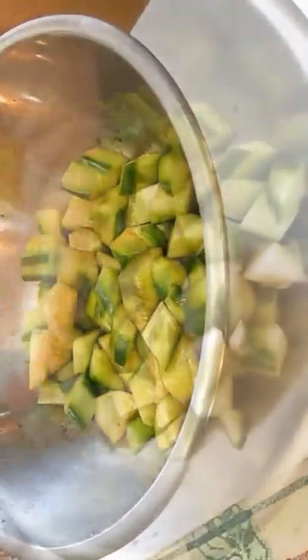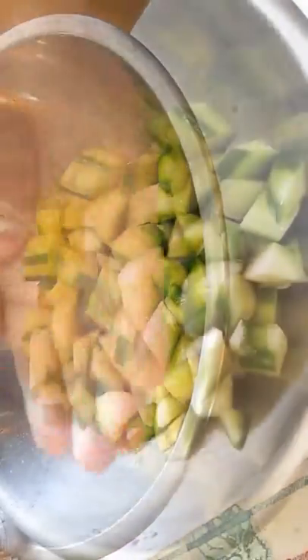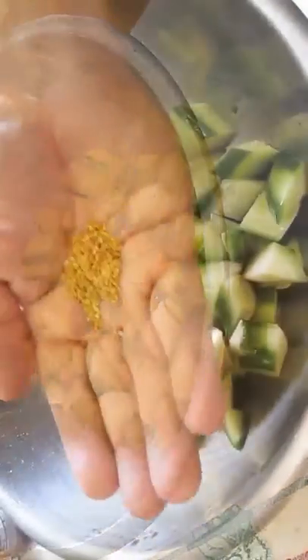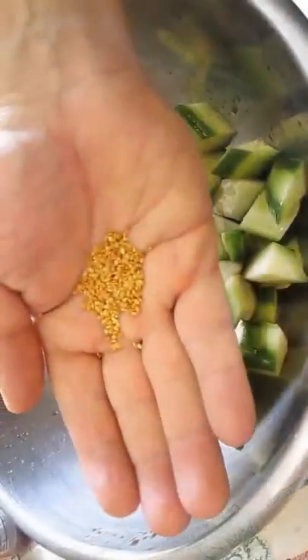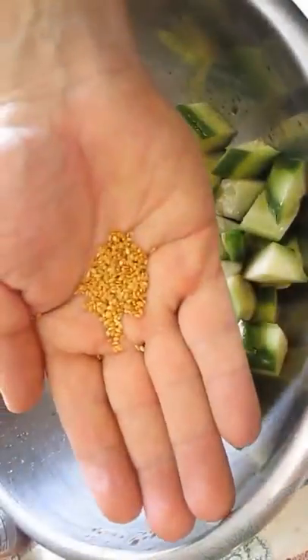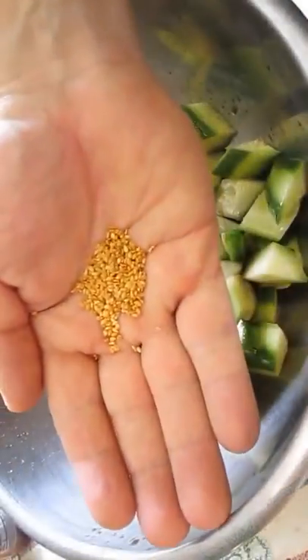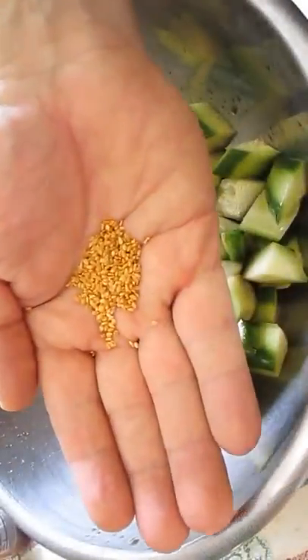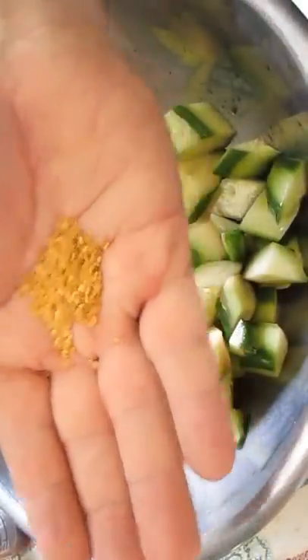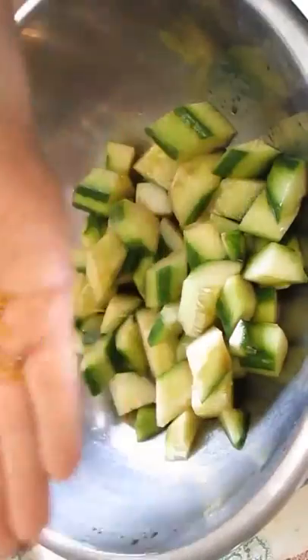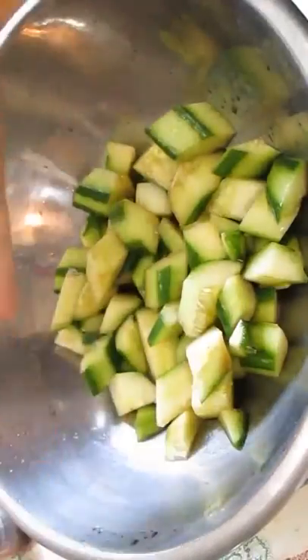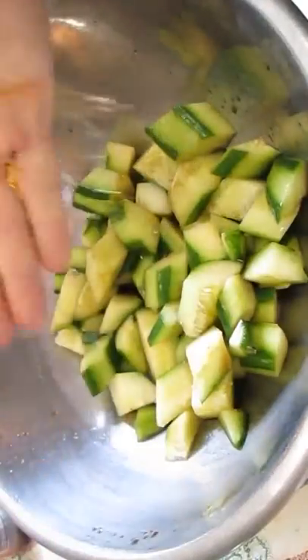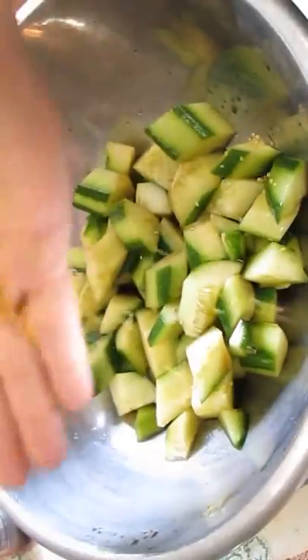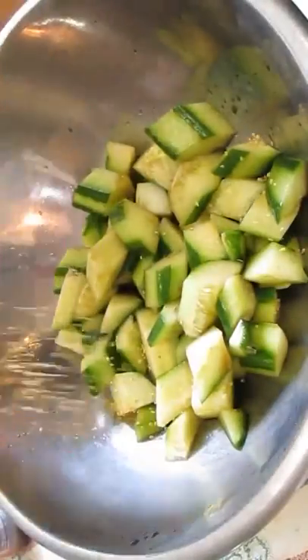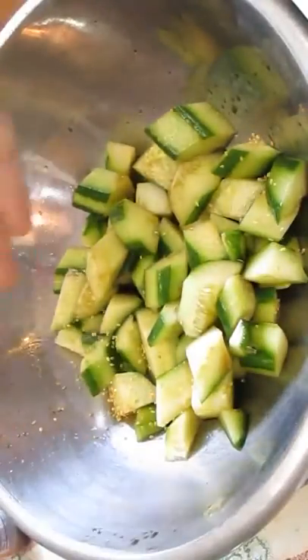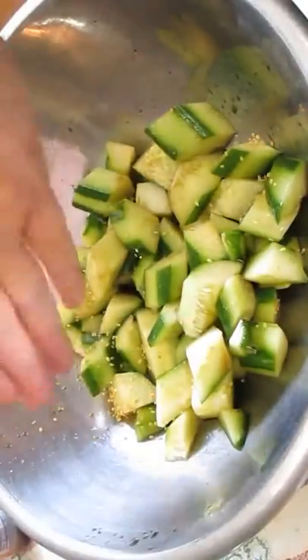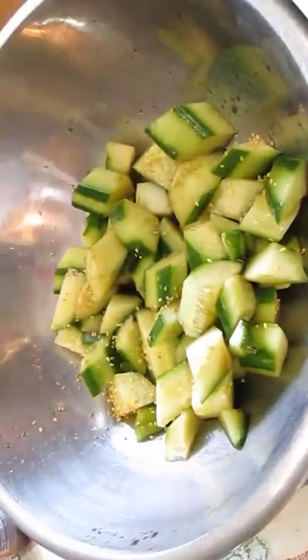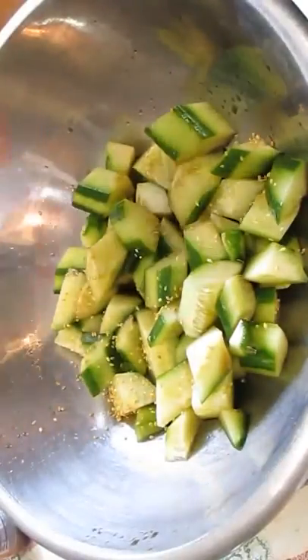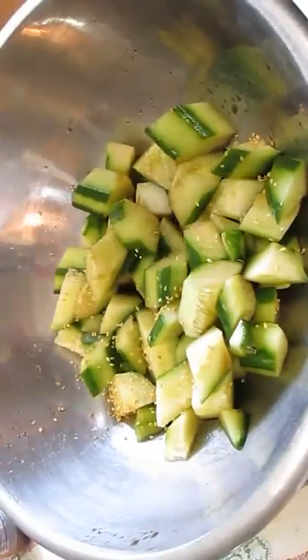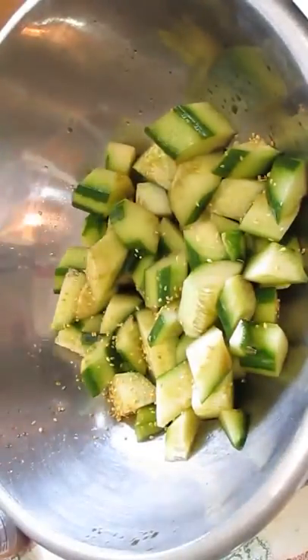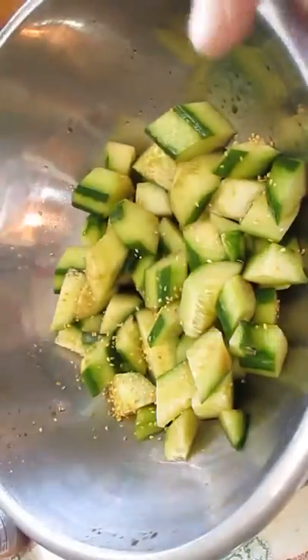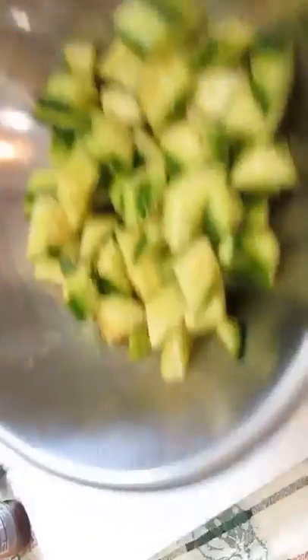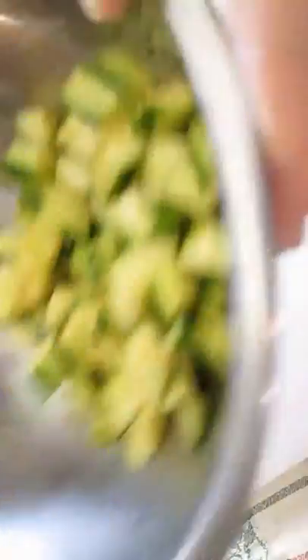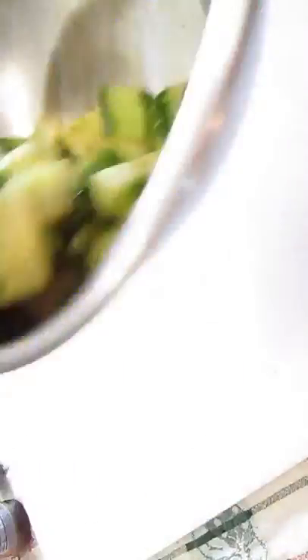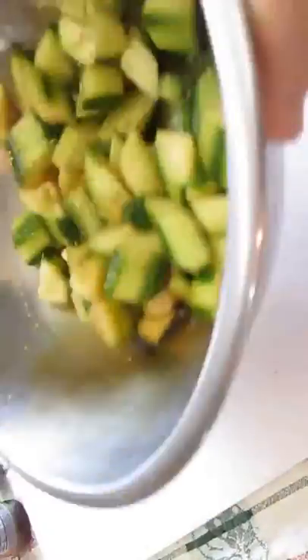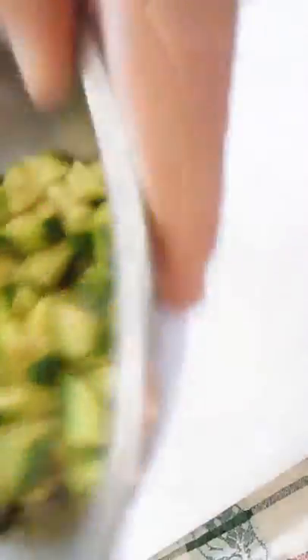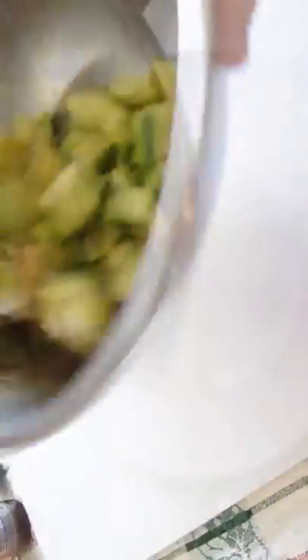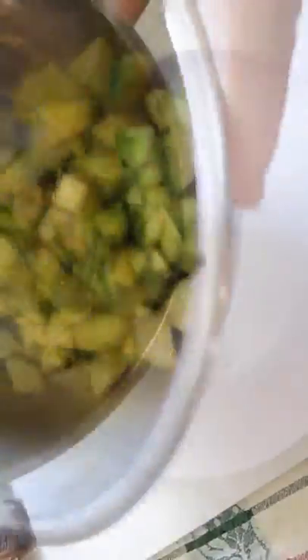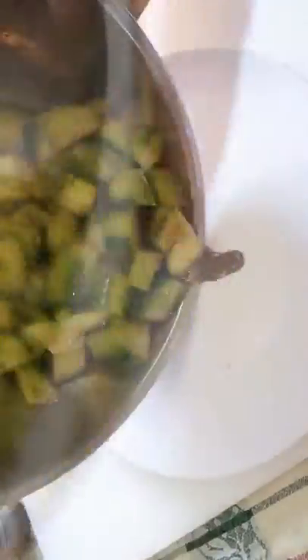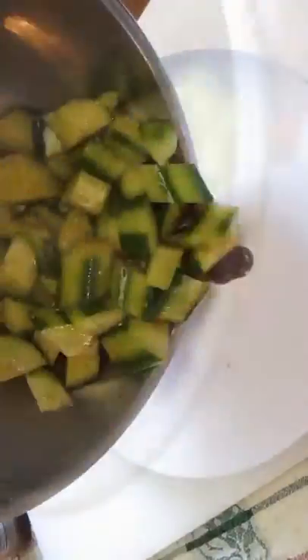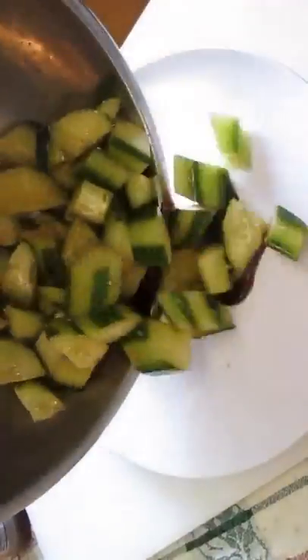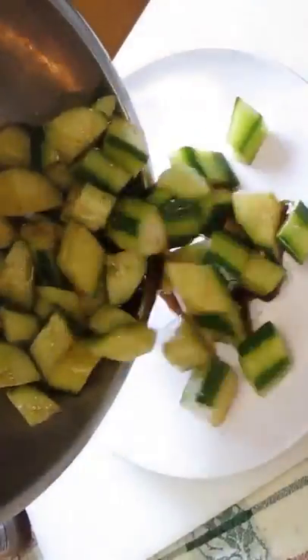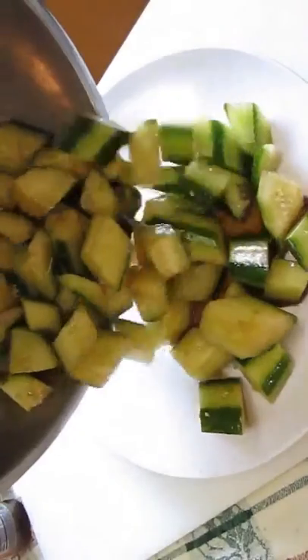Last but not least, some sesame seed. Throw that in there, and once again give it another toss and serve.